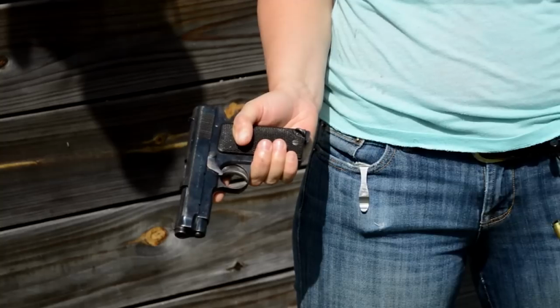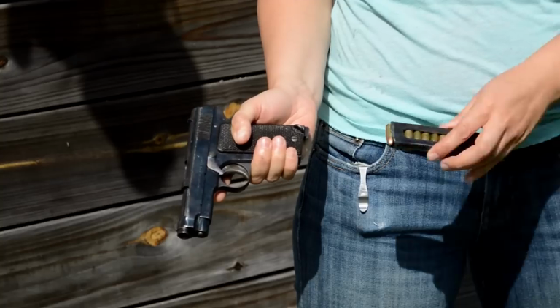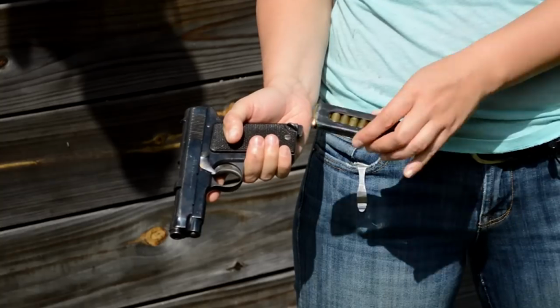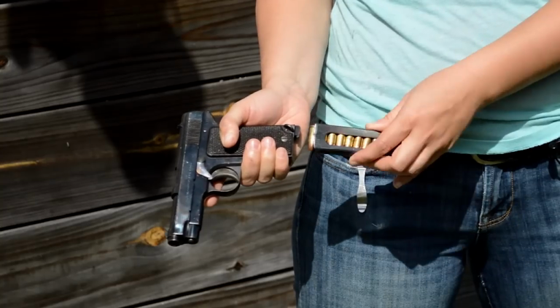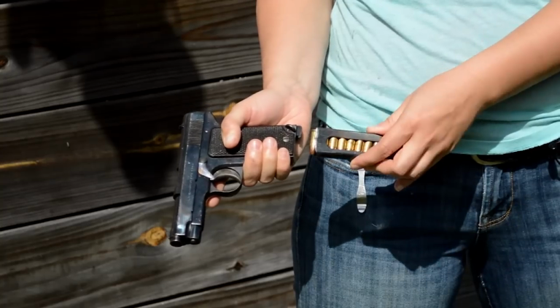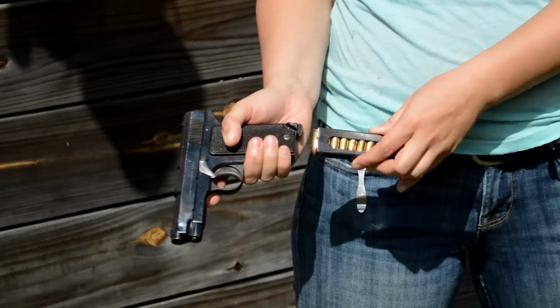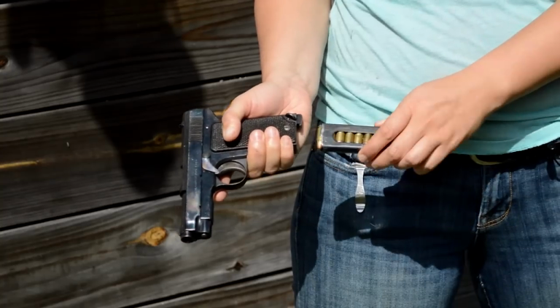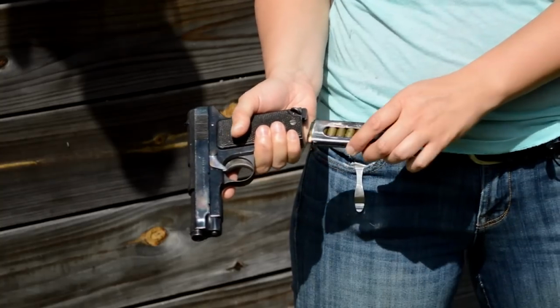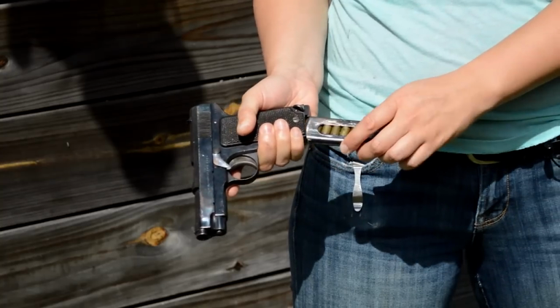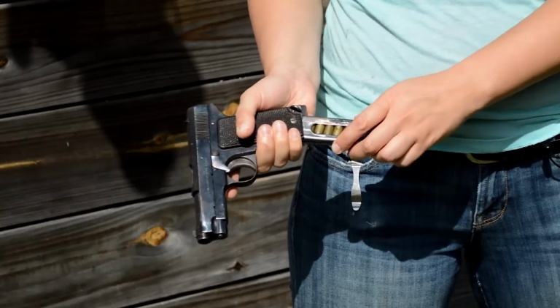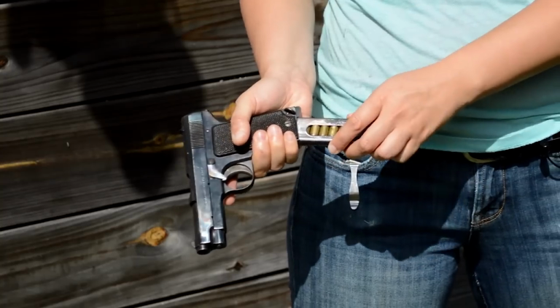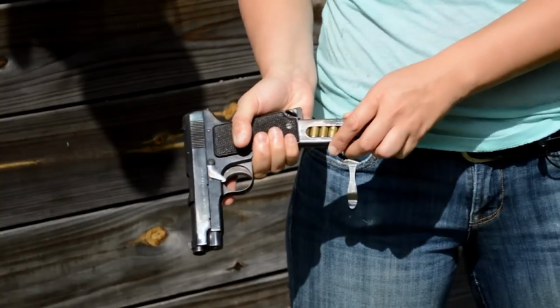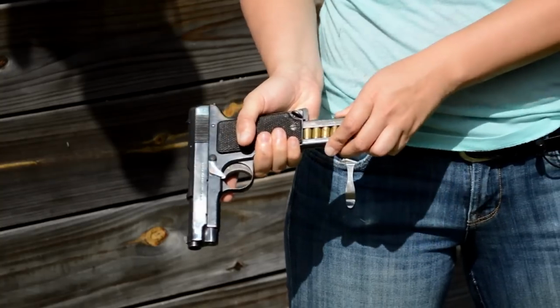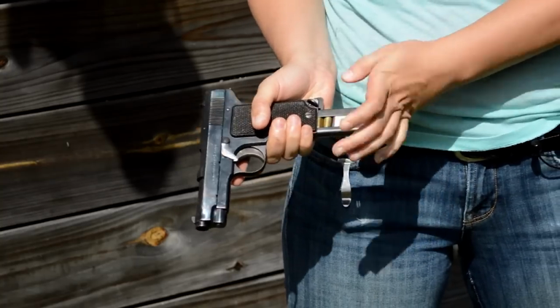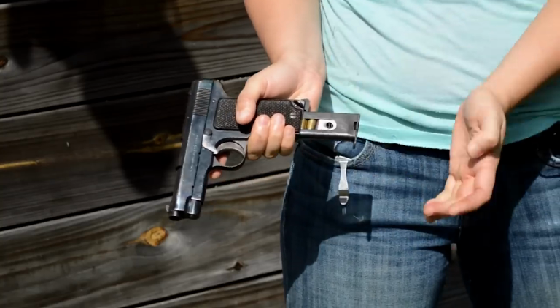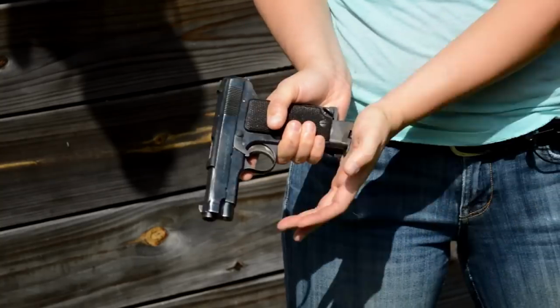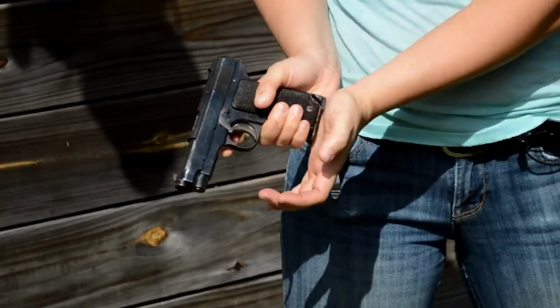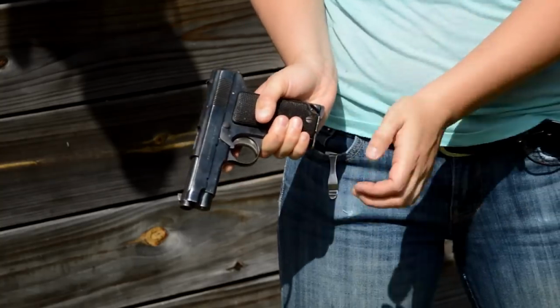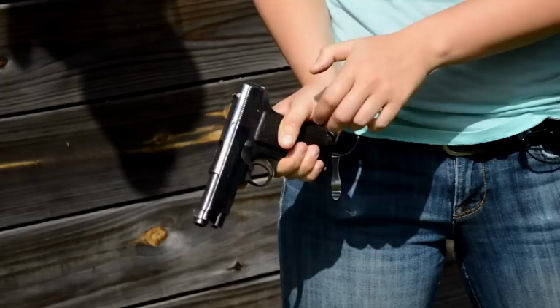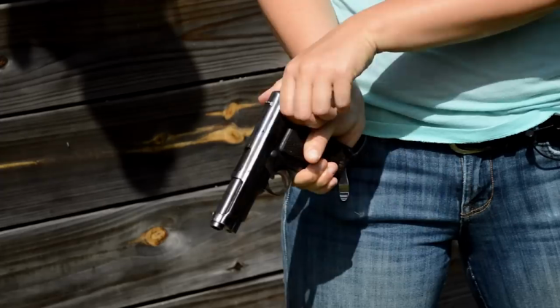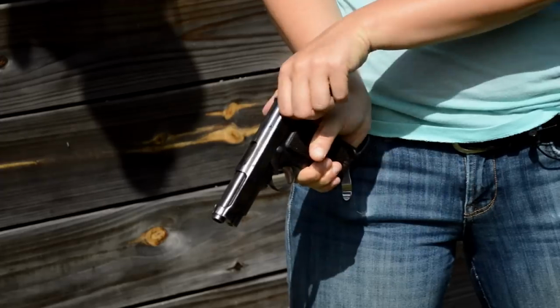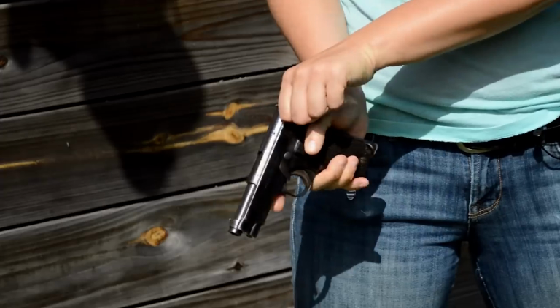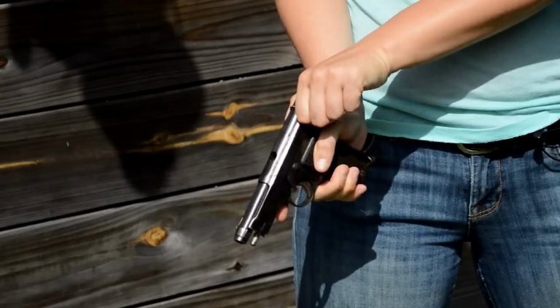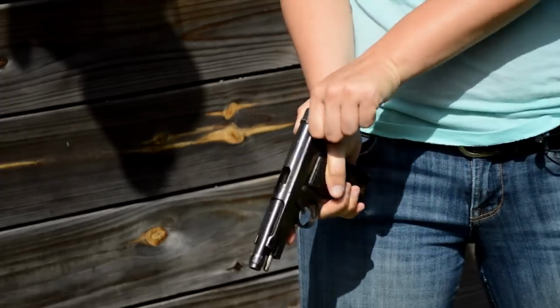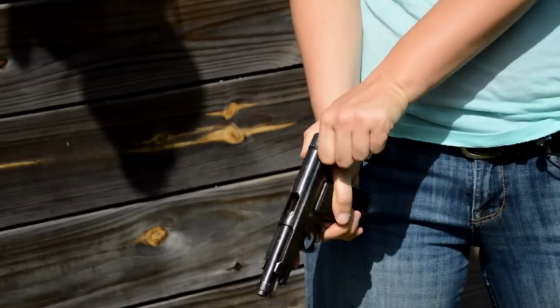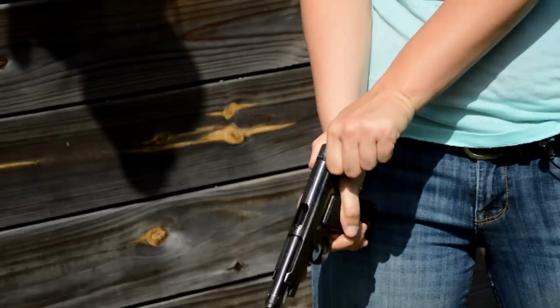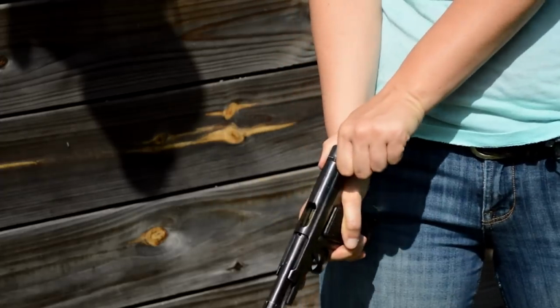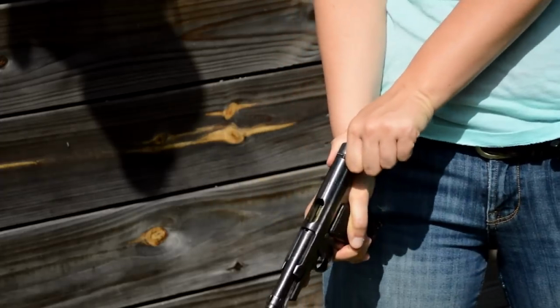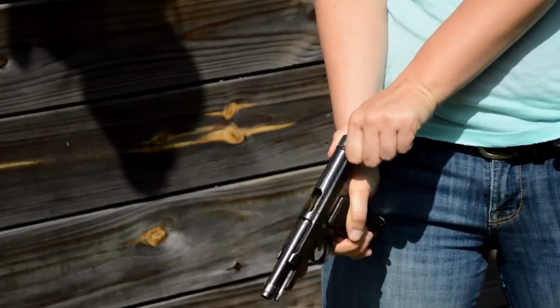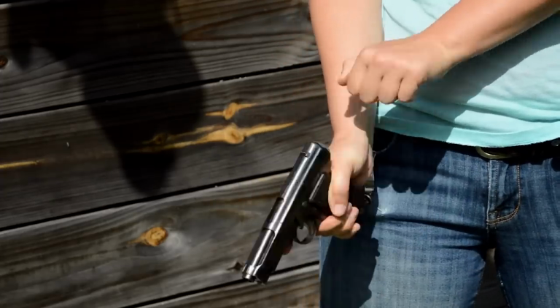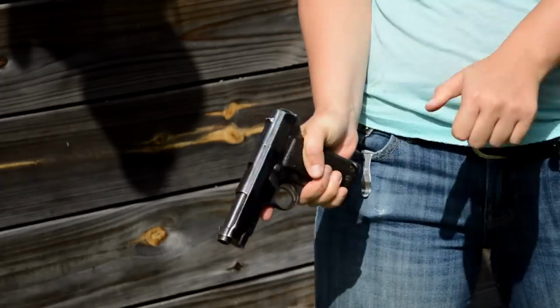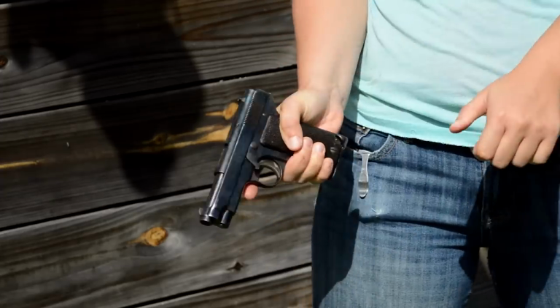Wedging in past that stiff heel release, we pop on our seven rounds of 9x19mm — but these are not Parabellum.